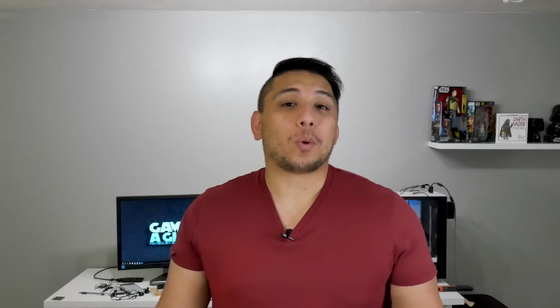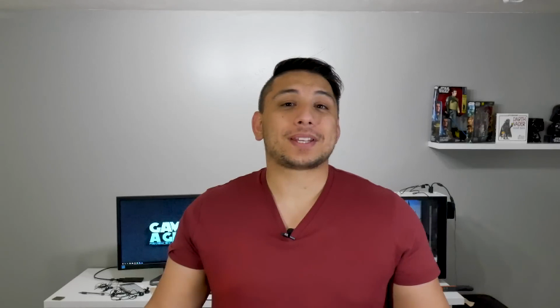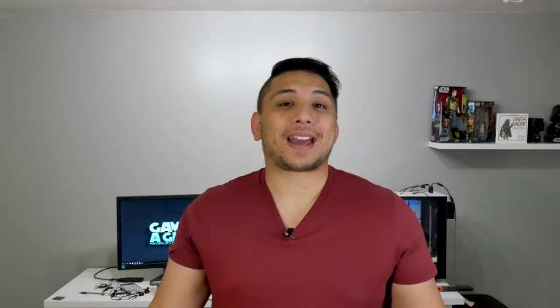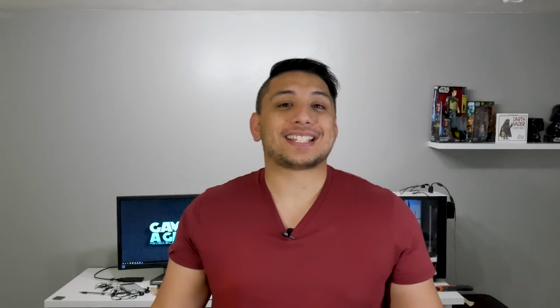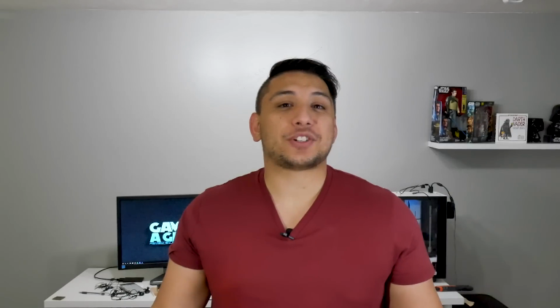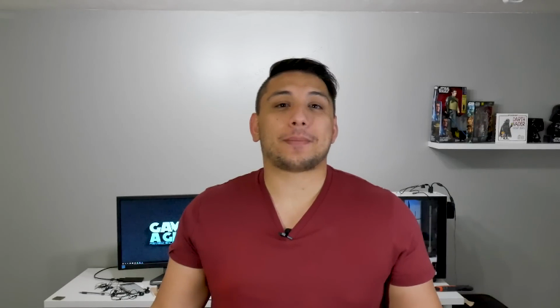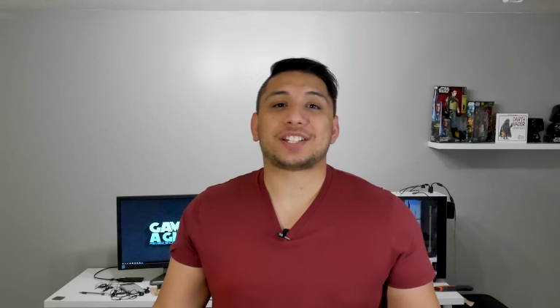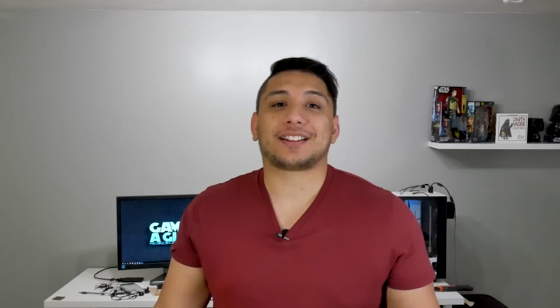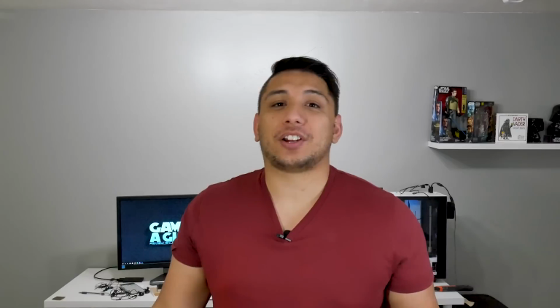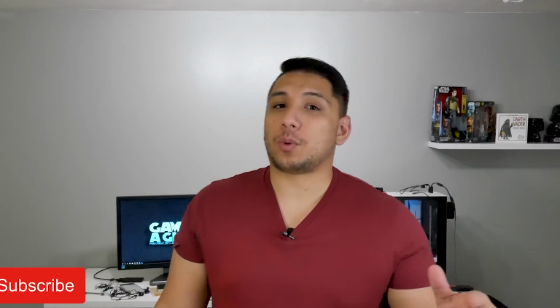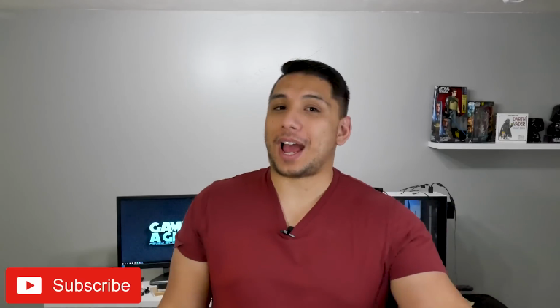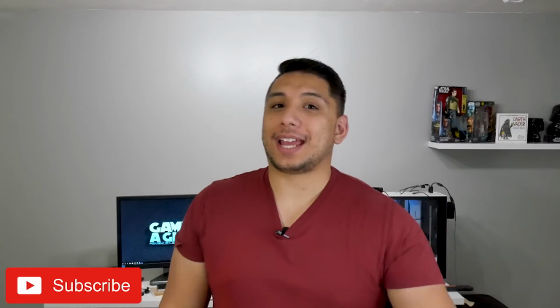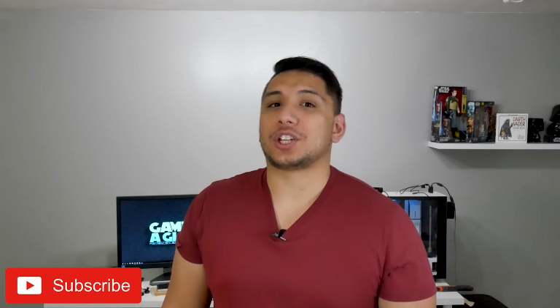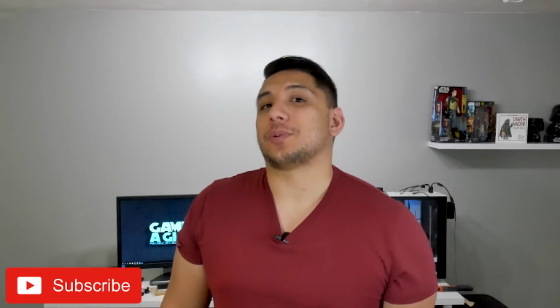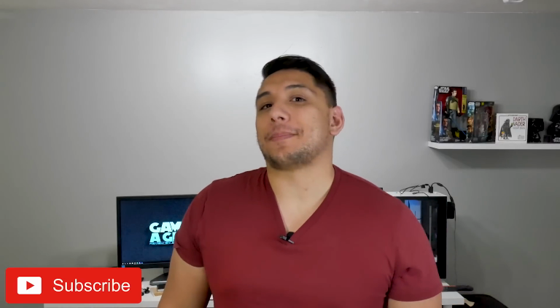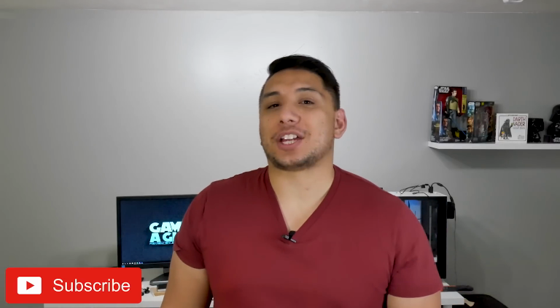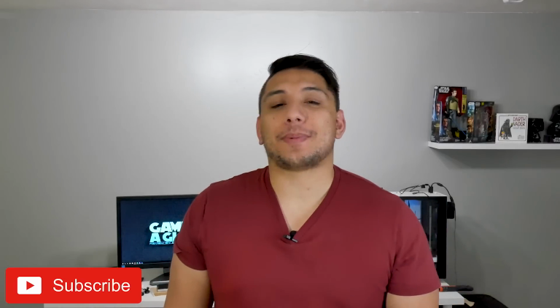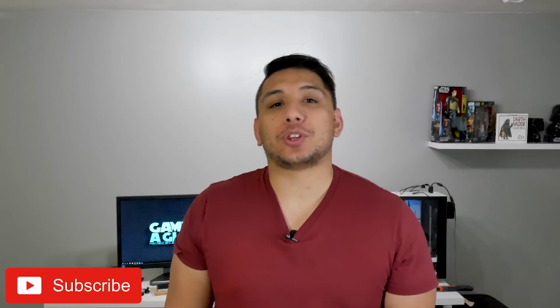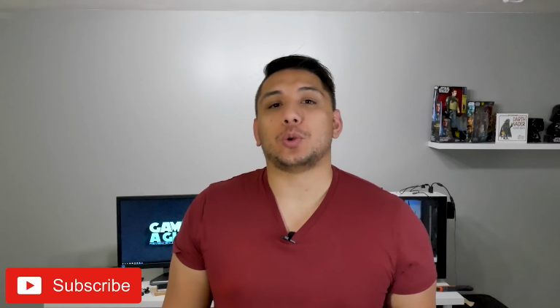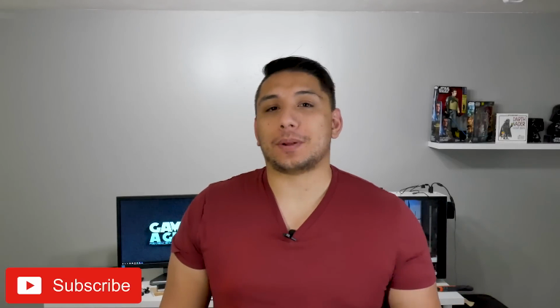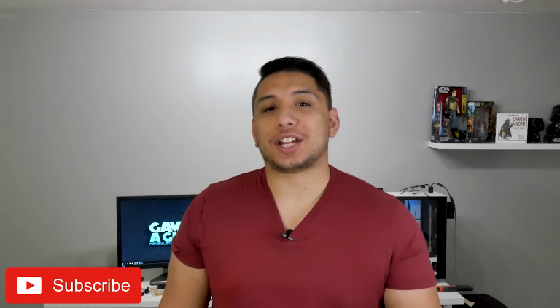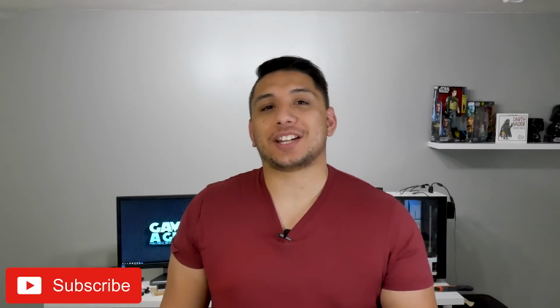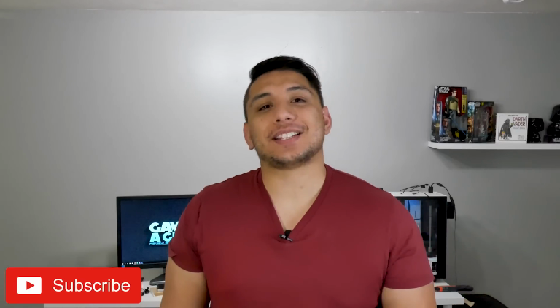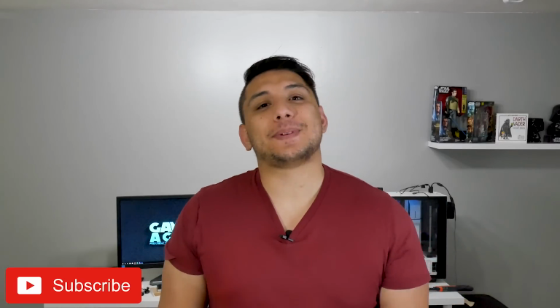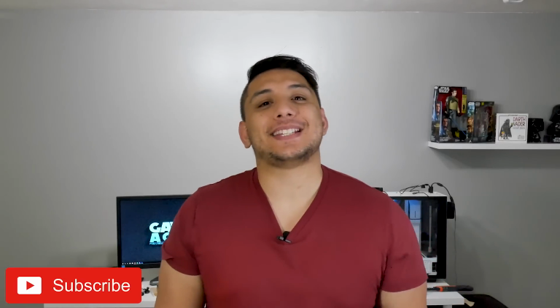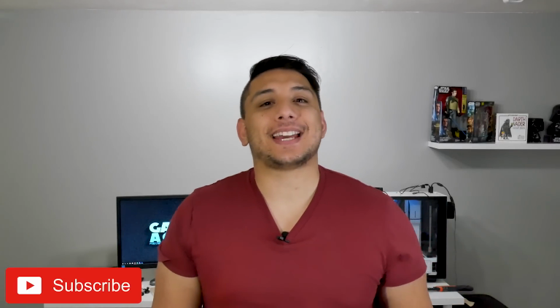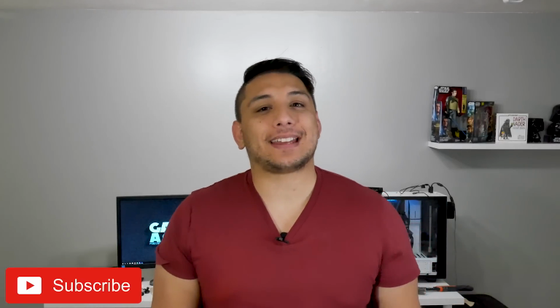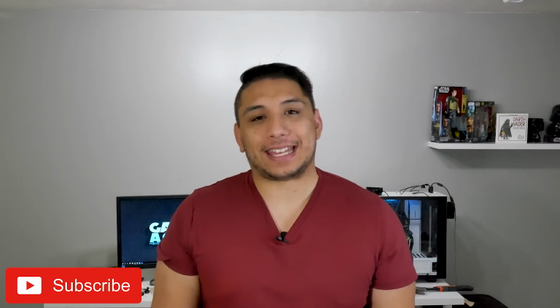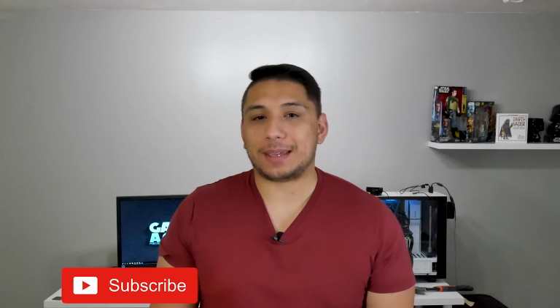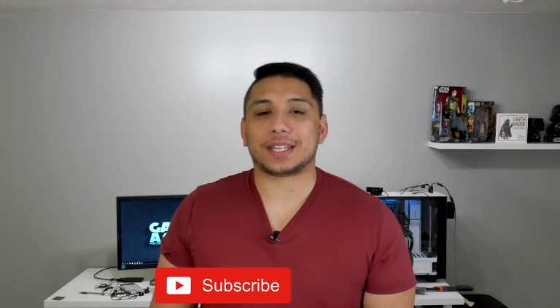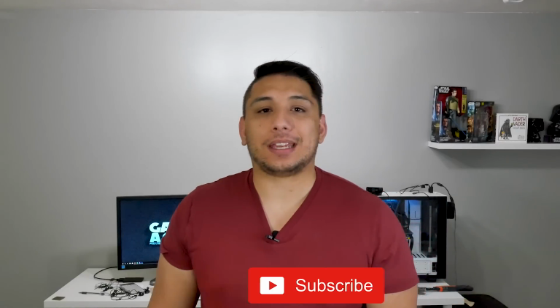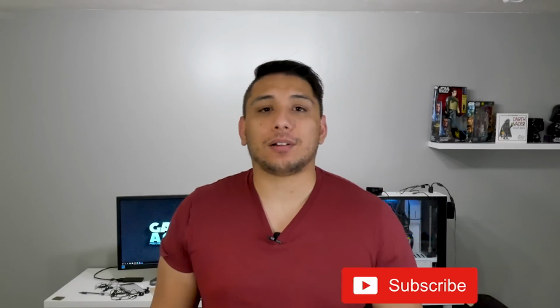What's up guys, Andrew here on my channel Geared Inc., where I get to share what I'm passionate about with you. On my channel that's PC Tech, Games and Gear.